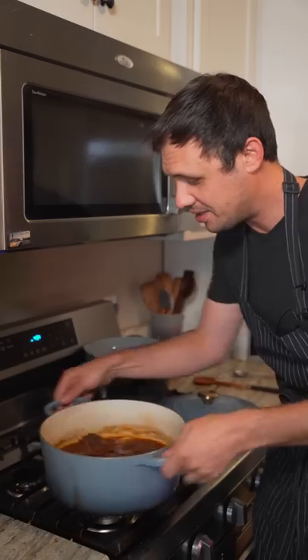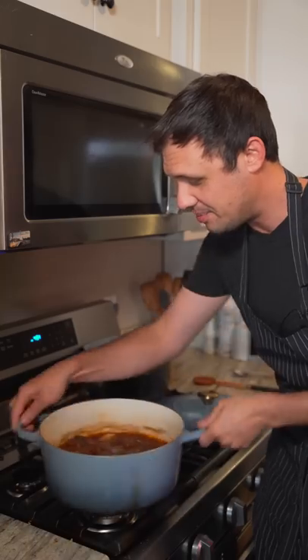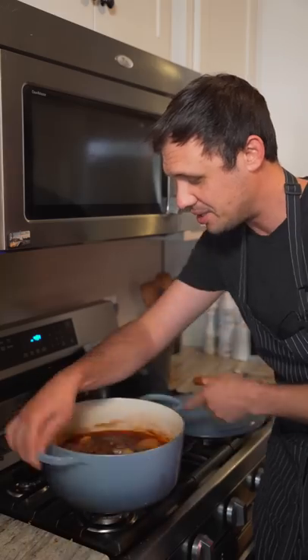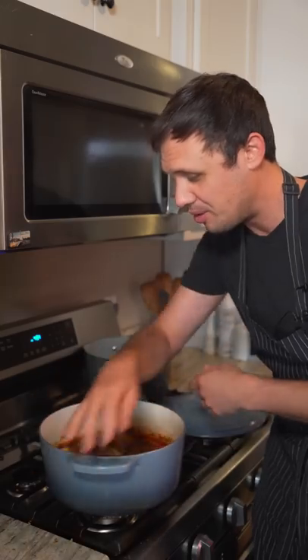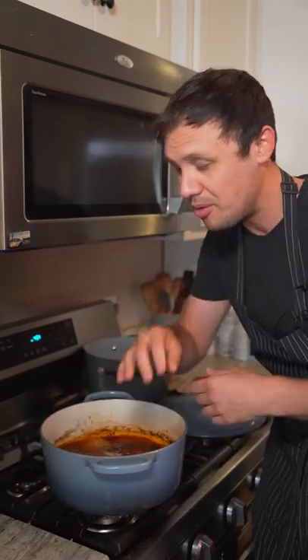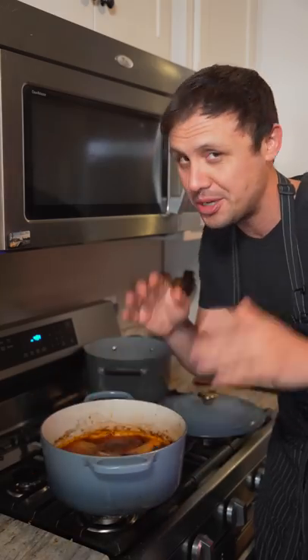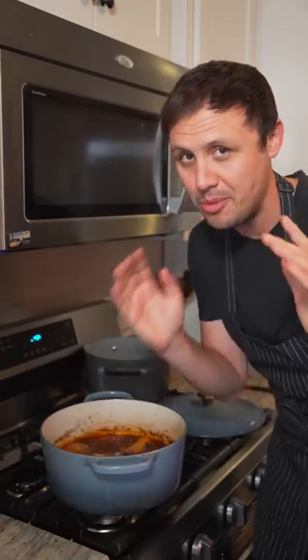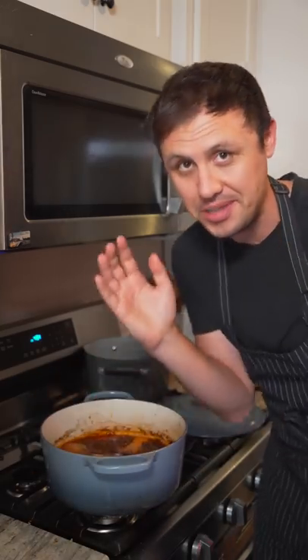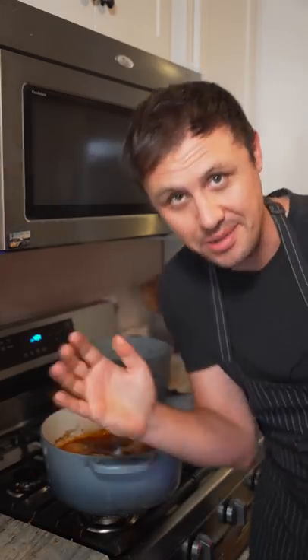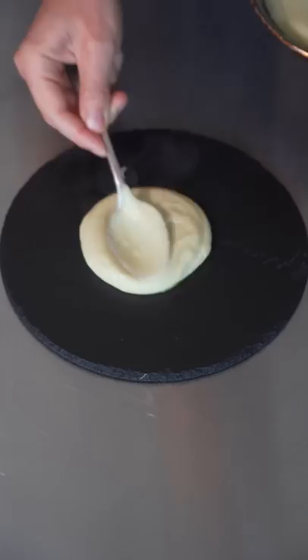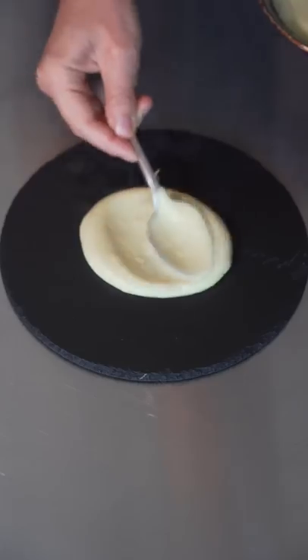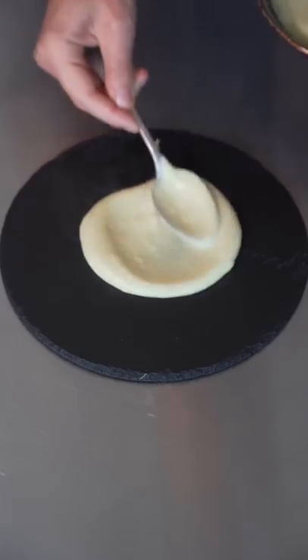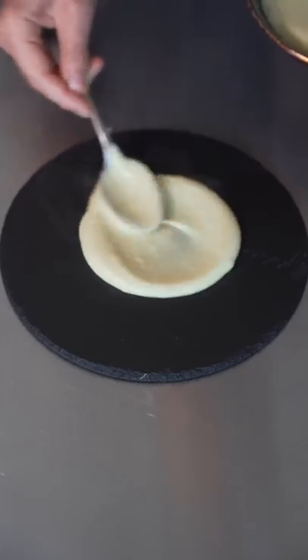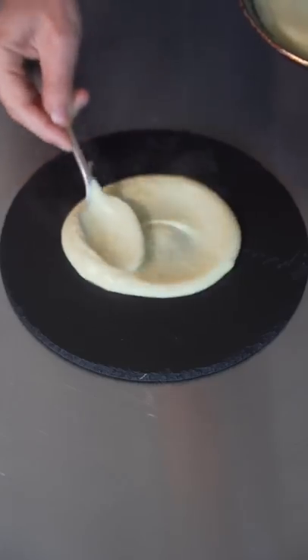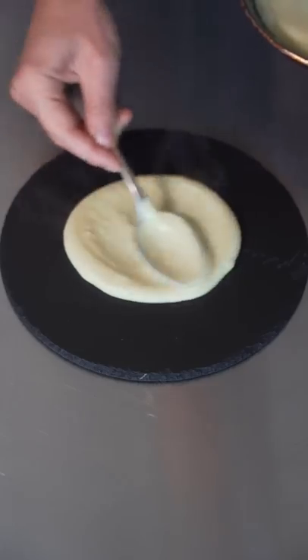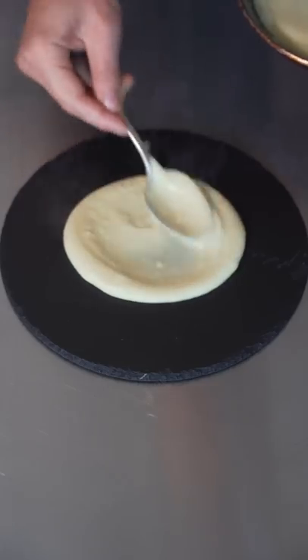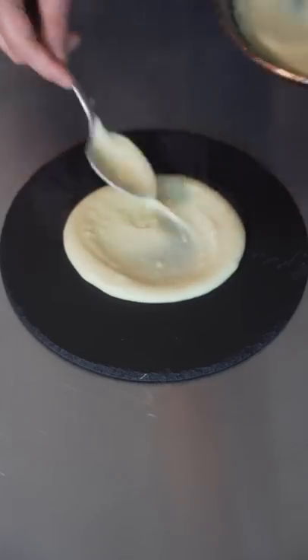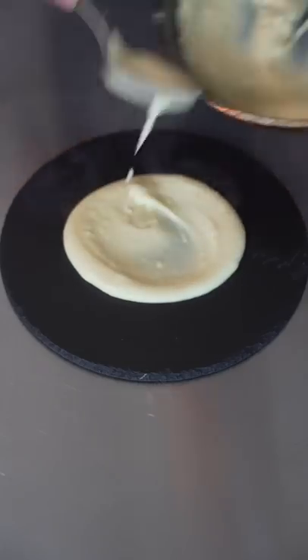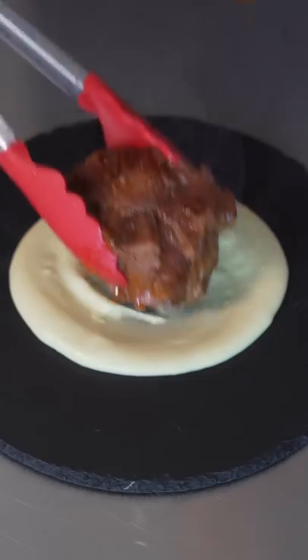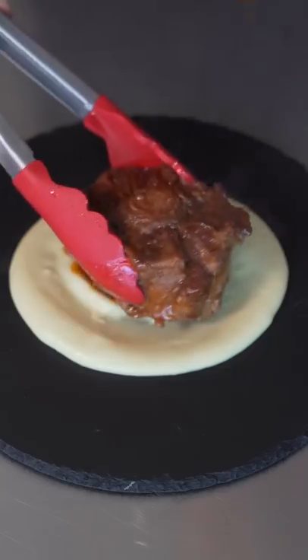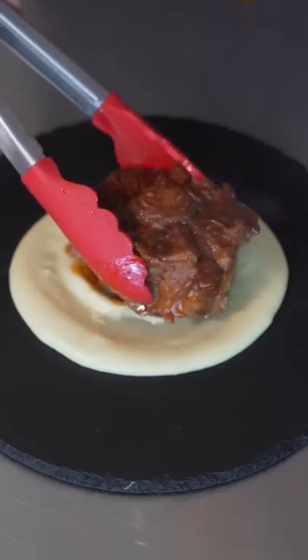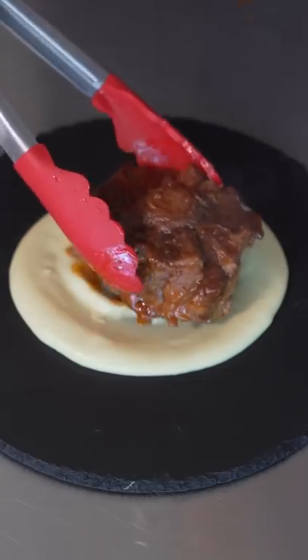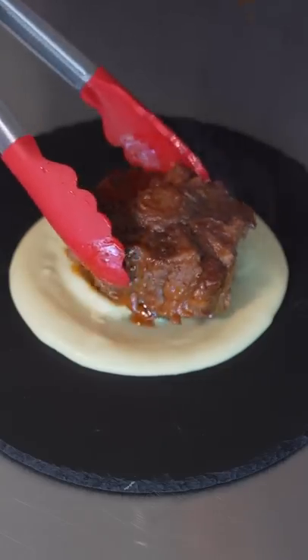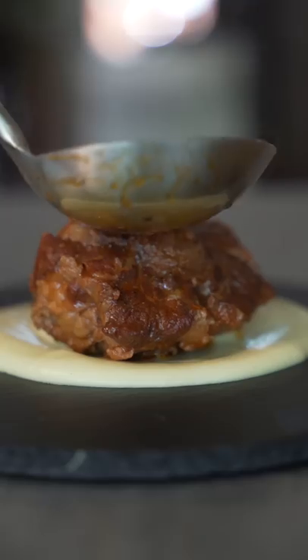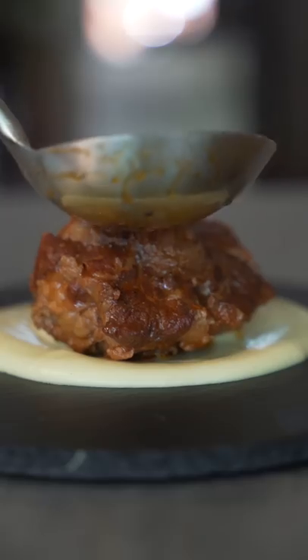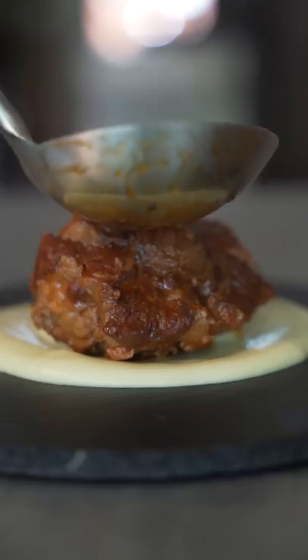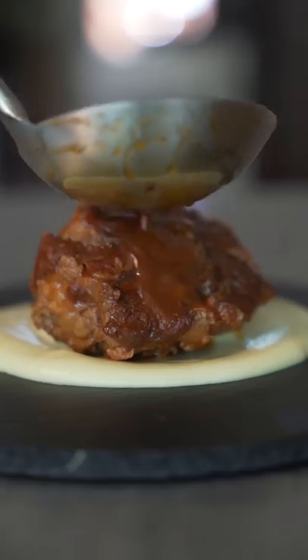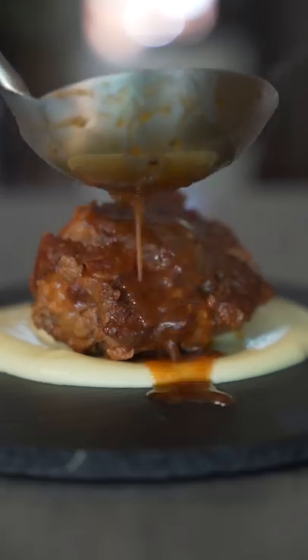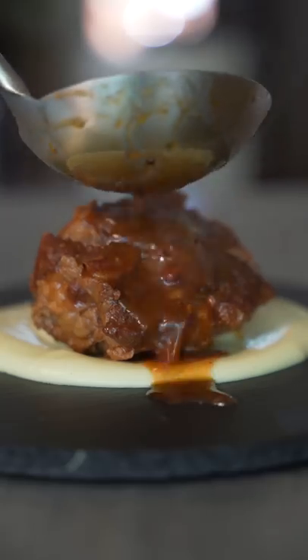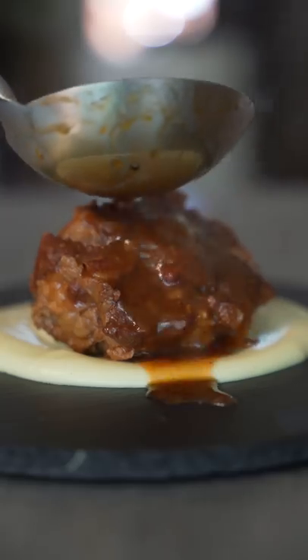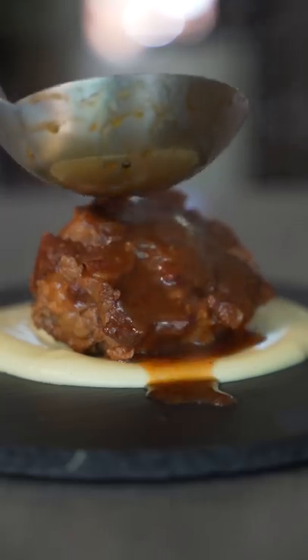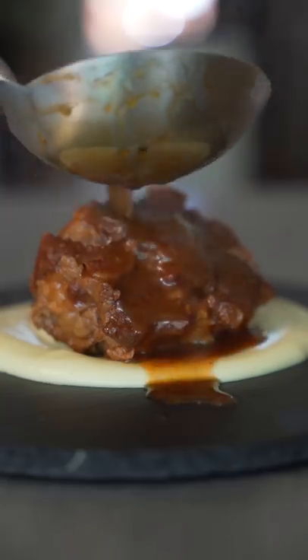It's gonna be so much more tender. Plate with some sweet potato puree, oxtail, and a little bit of that braising liquid.